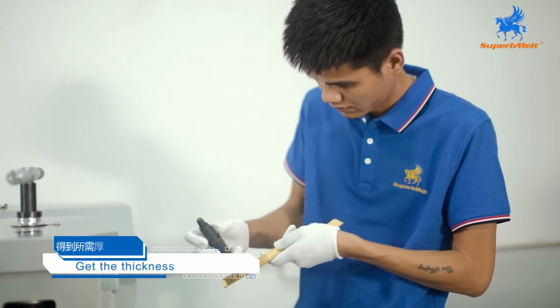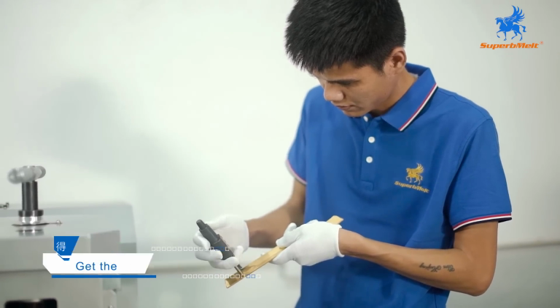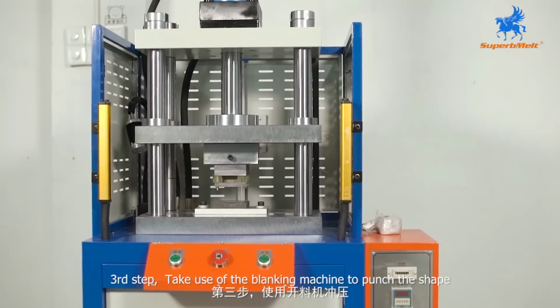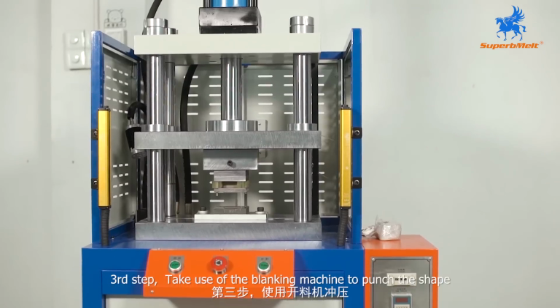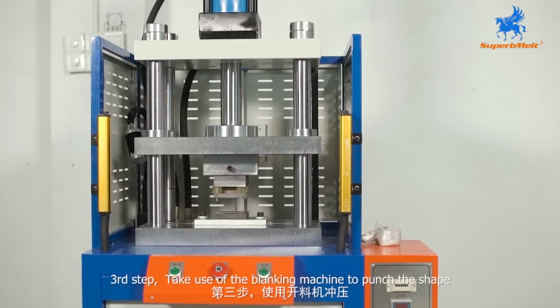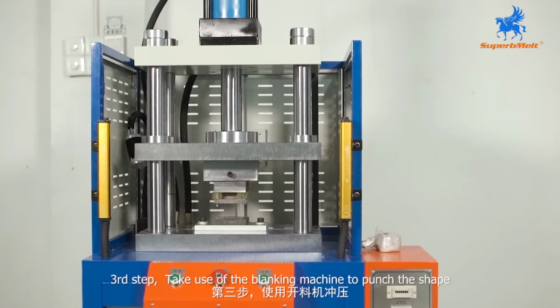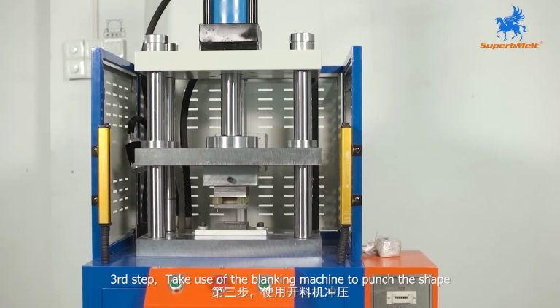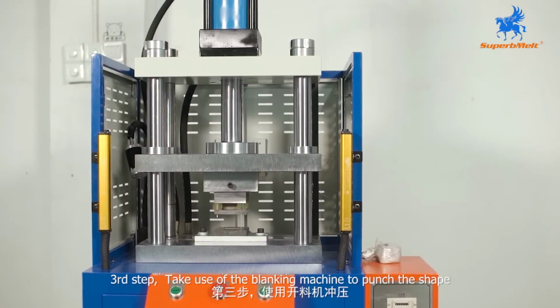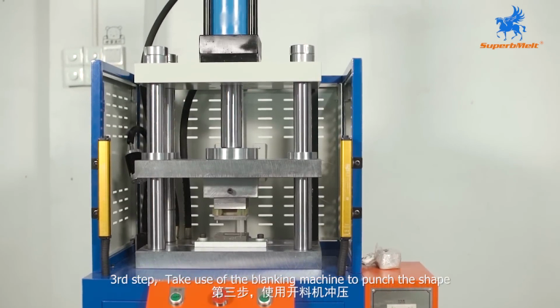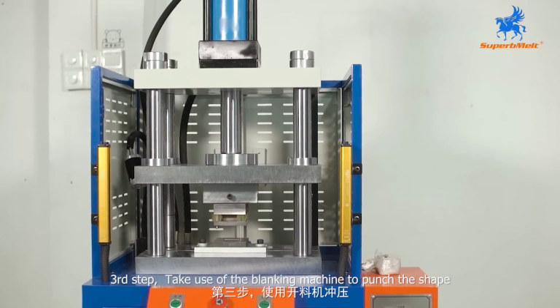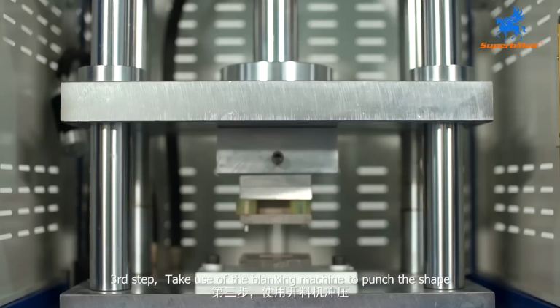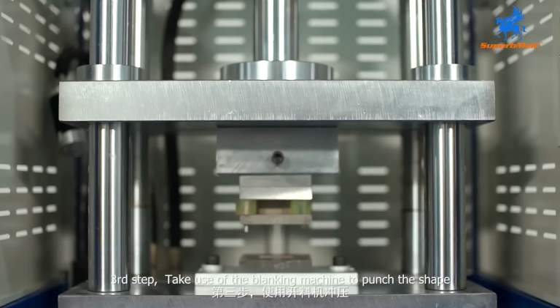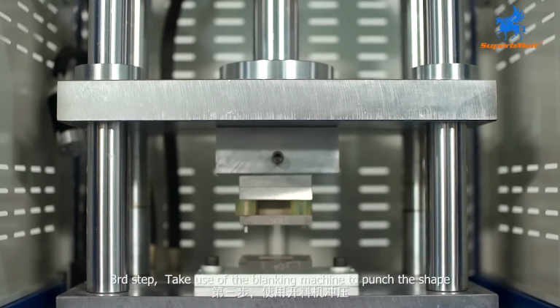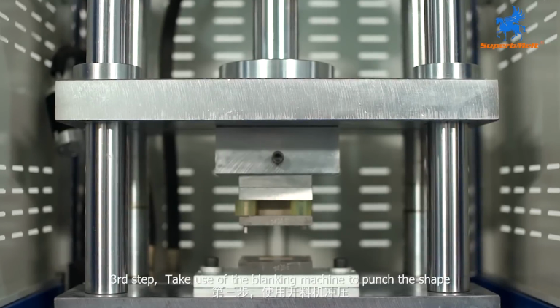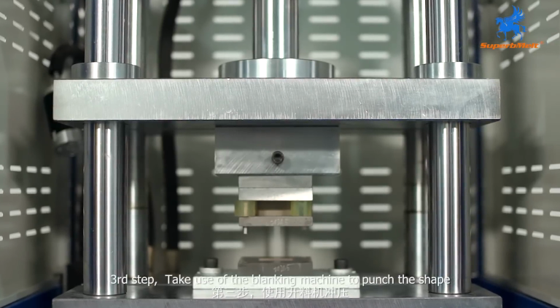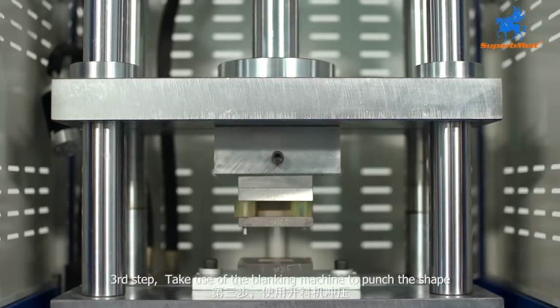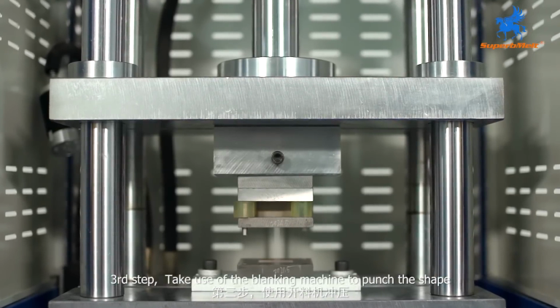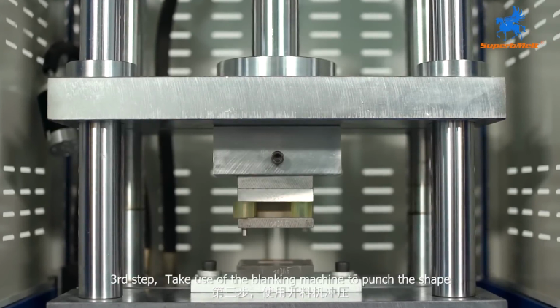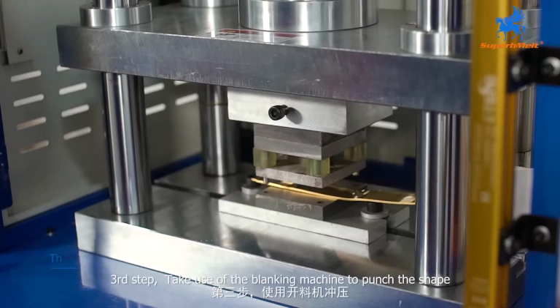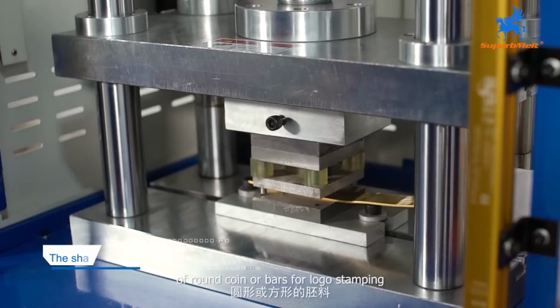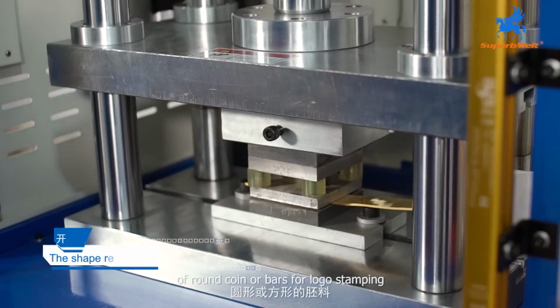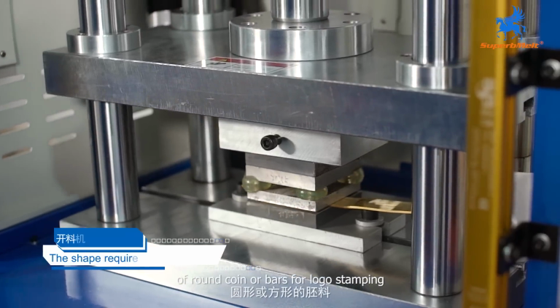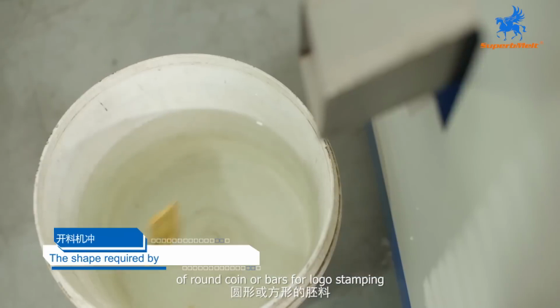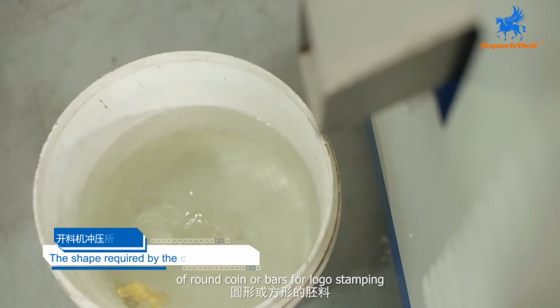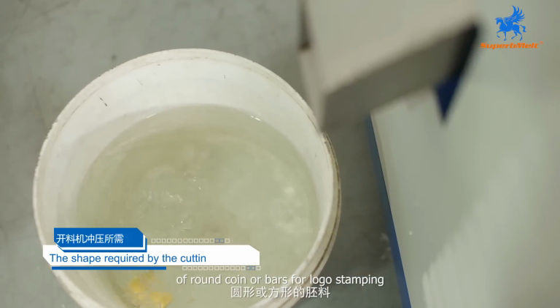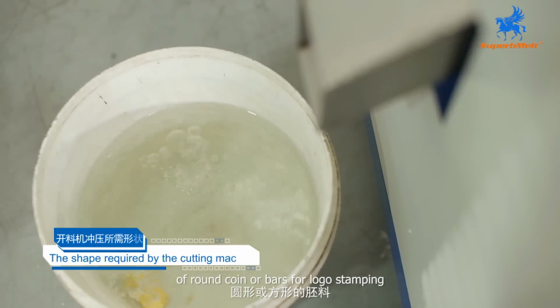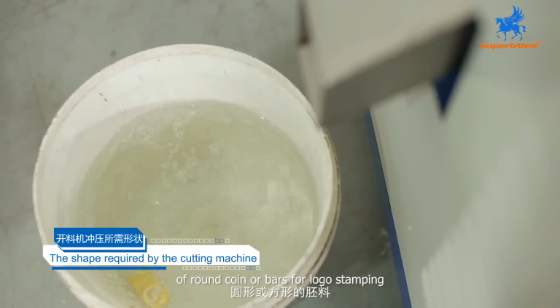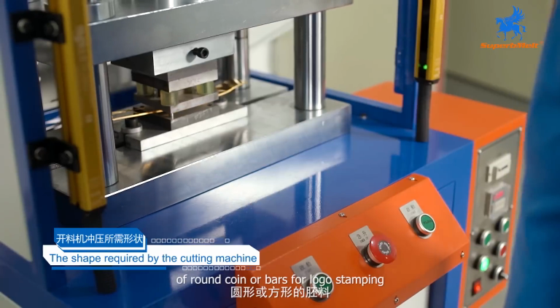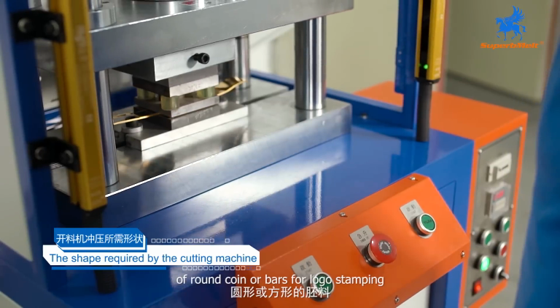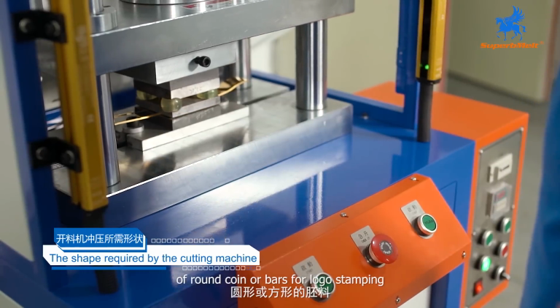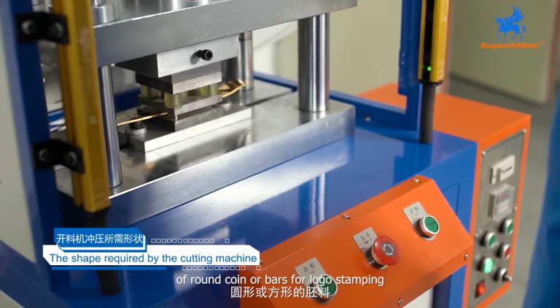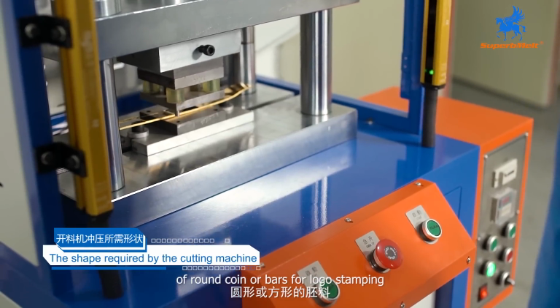Third step, use the blanking machine to punch out the shape of the rolled coin or bar blanks, ready for local stamping.